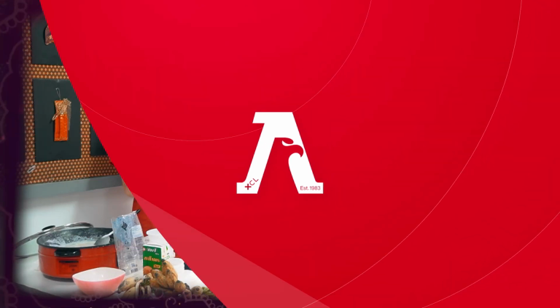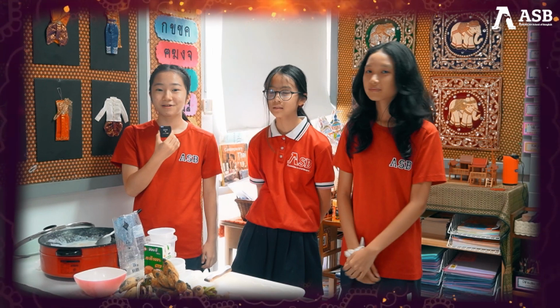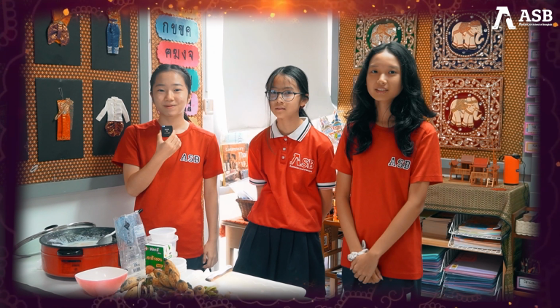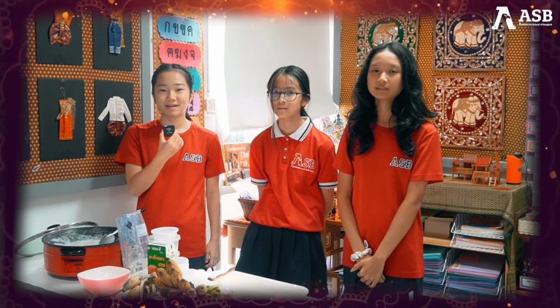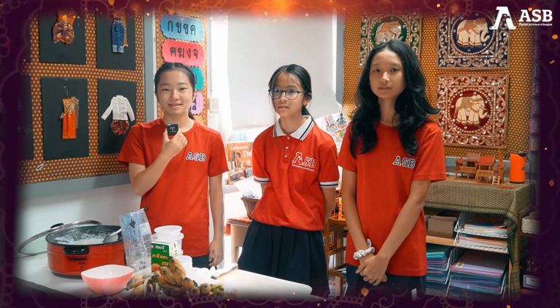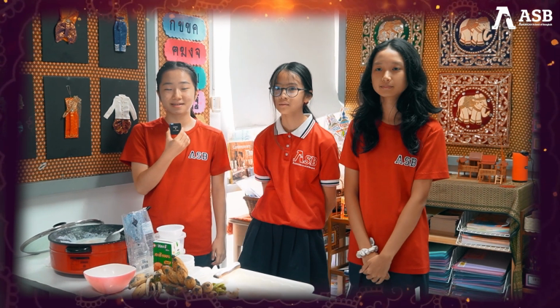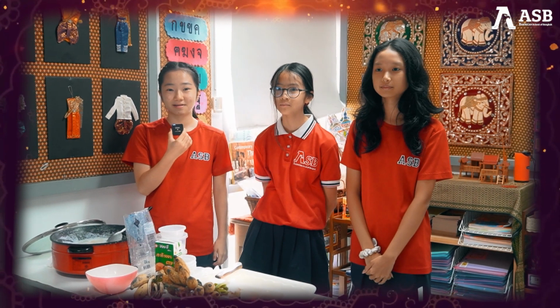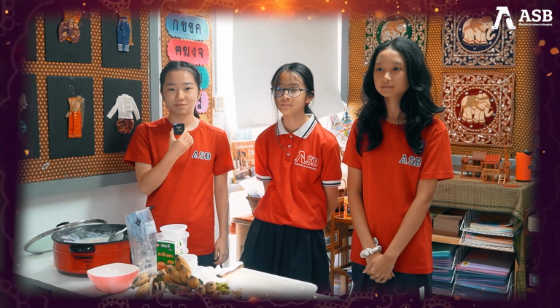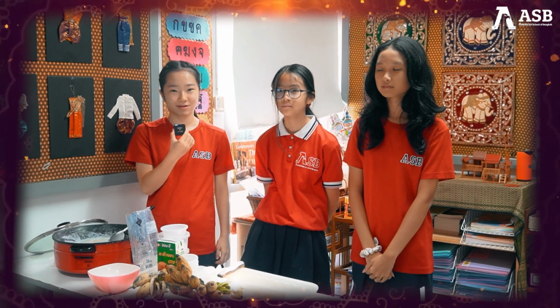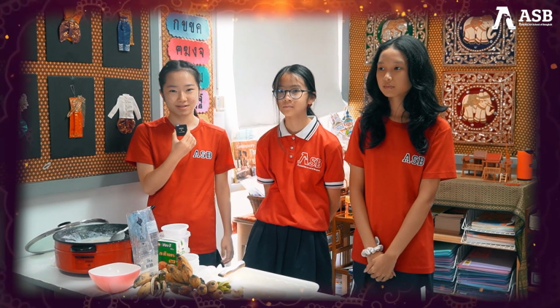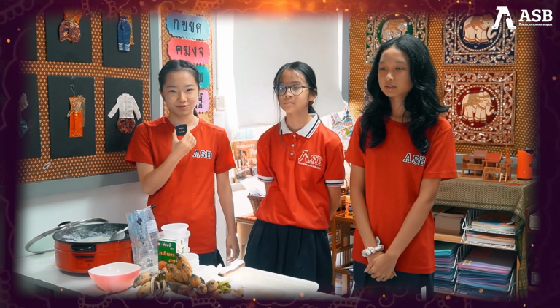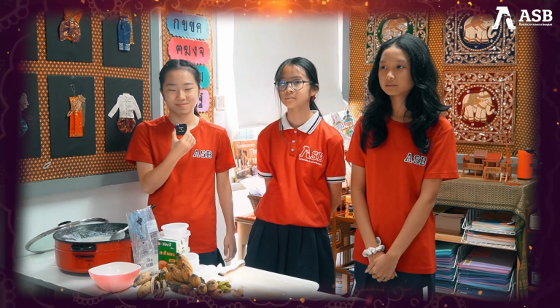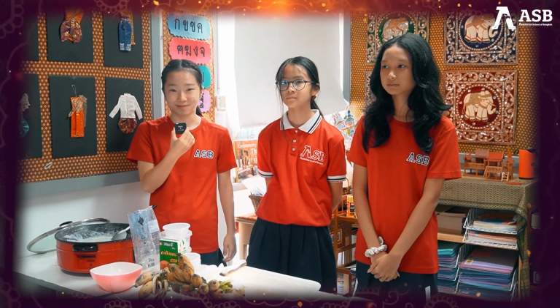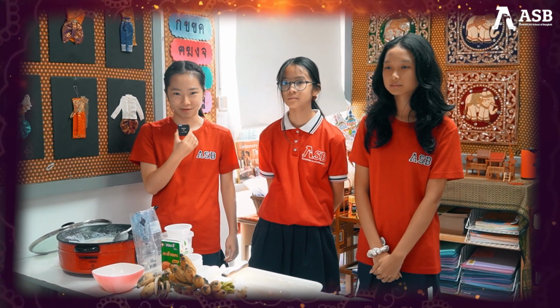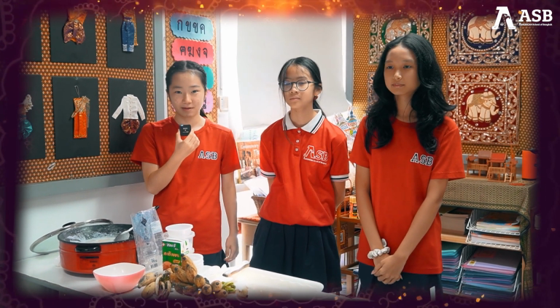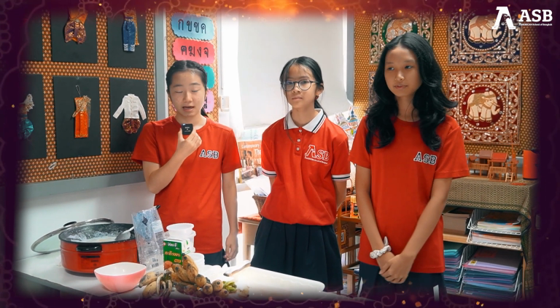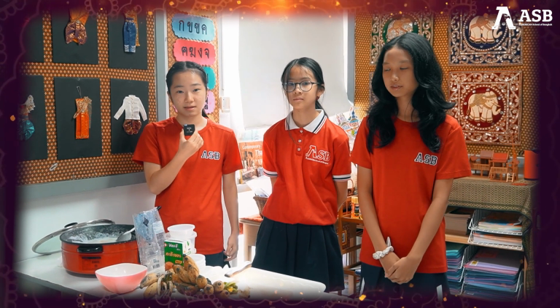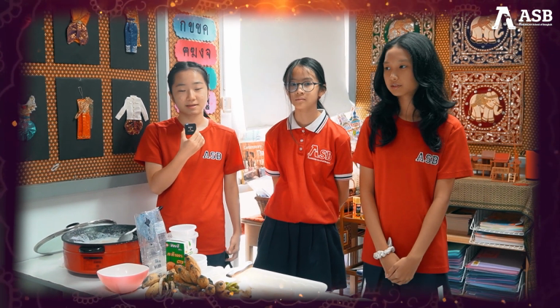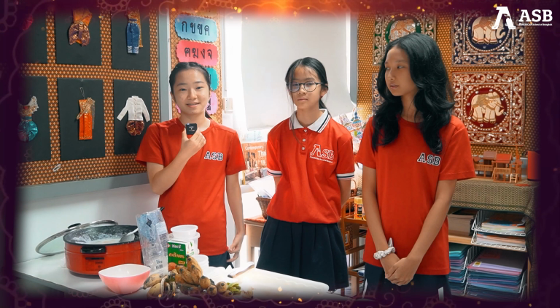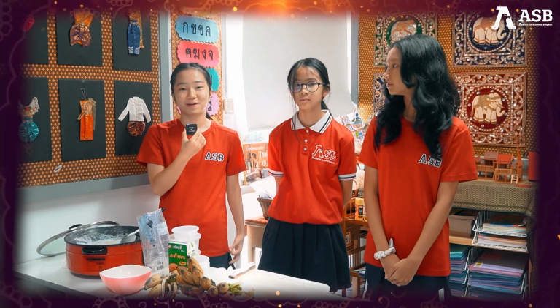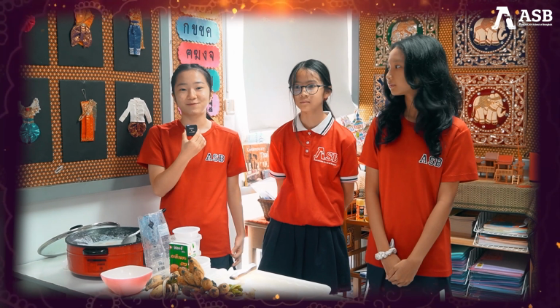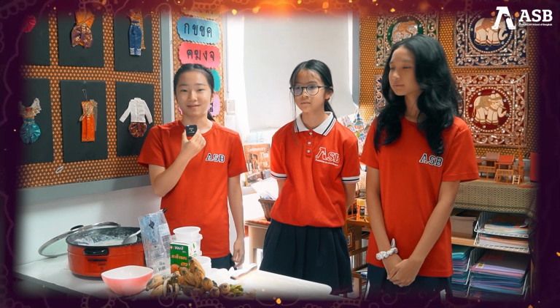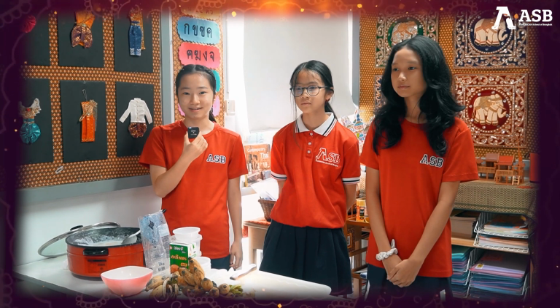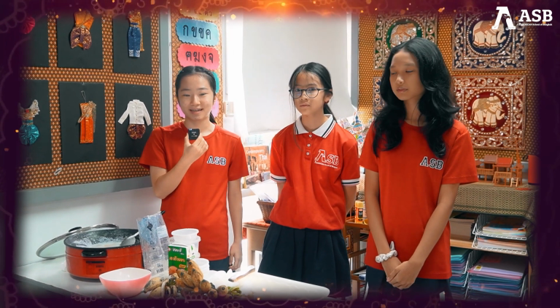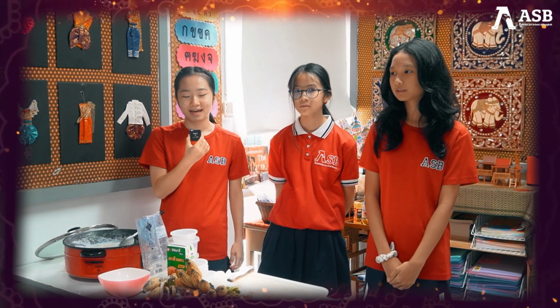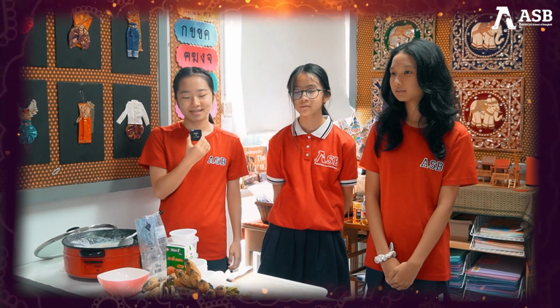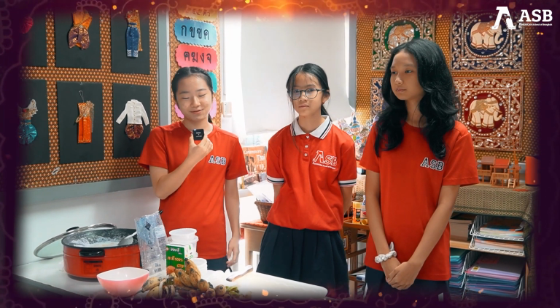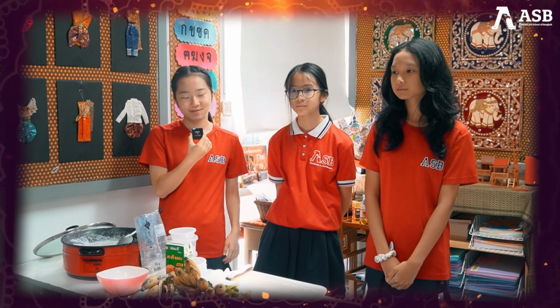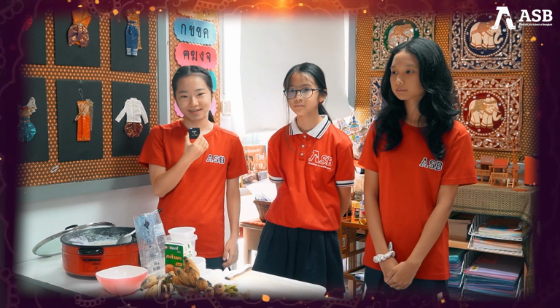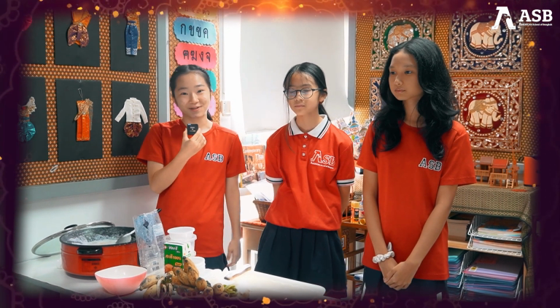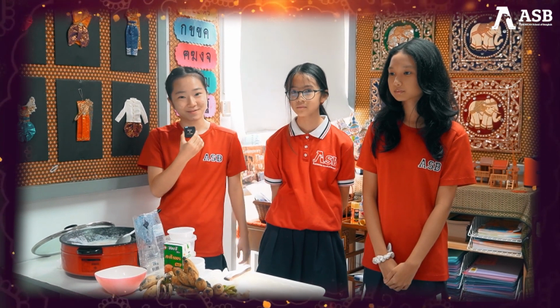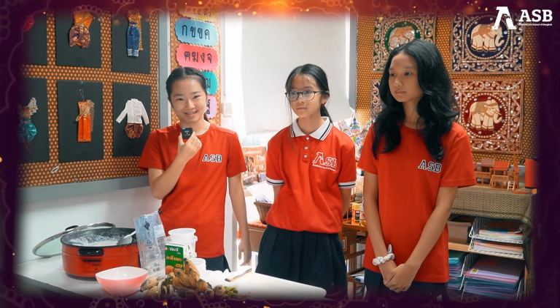Hello everyone, this is Thai class for non-Thai students by Ms. Pim. This is part of our learning and today we're going to be making Kuei Wachi.